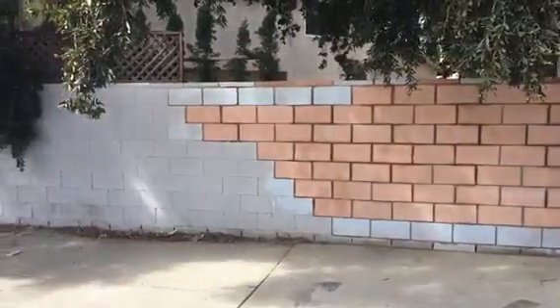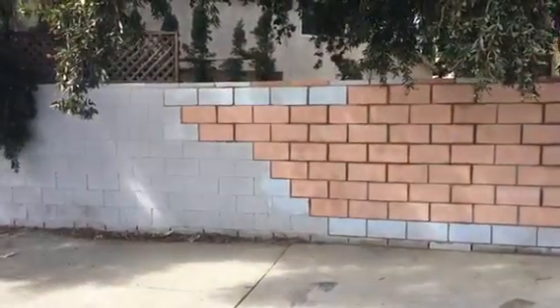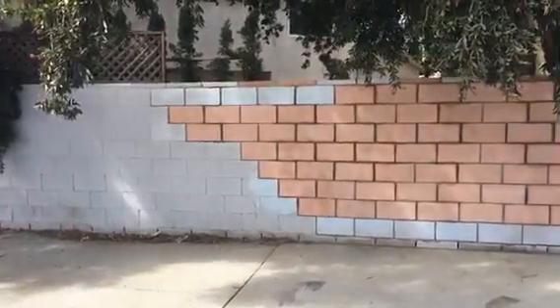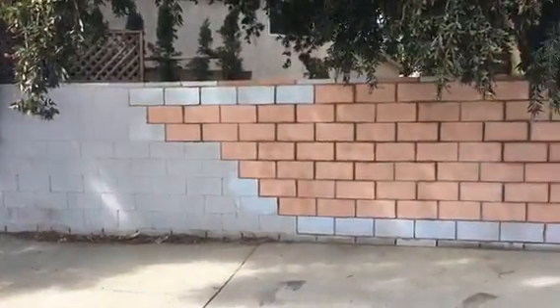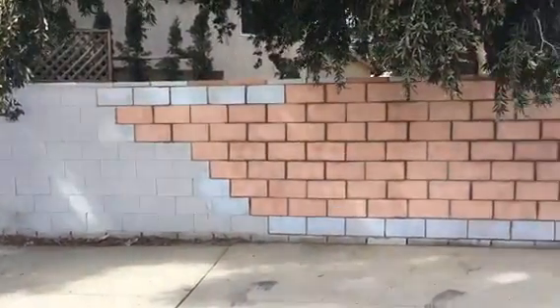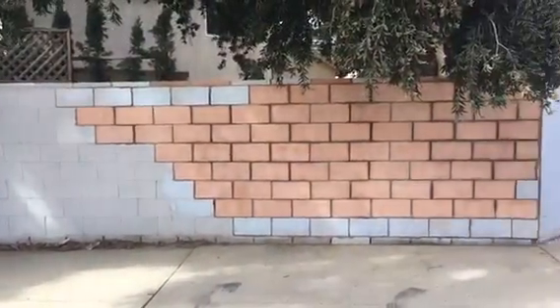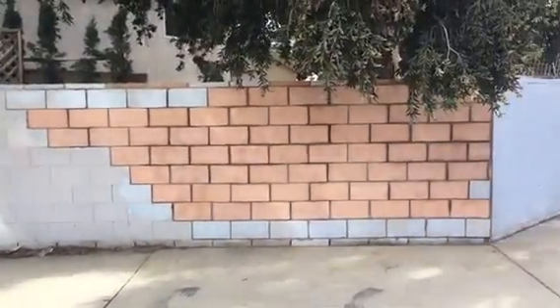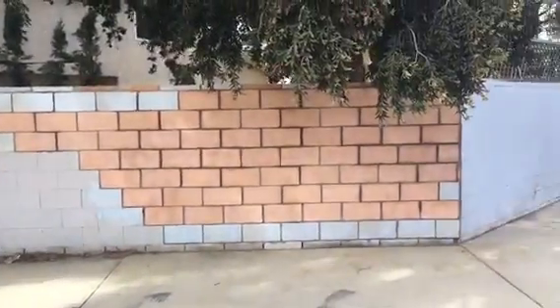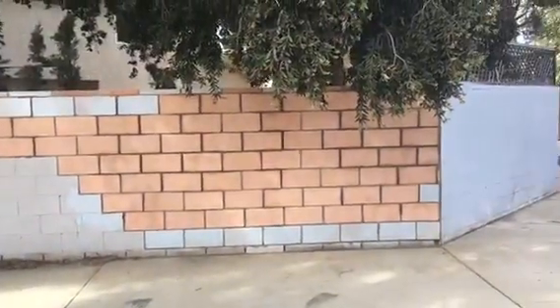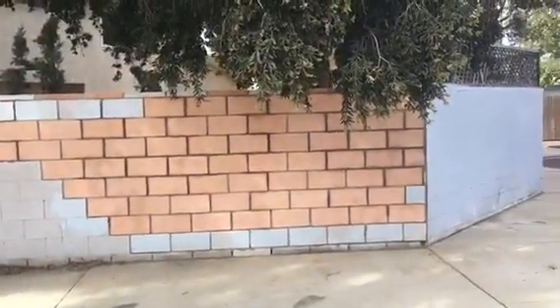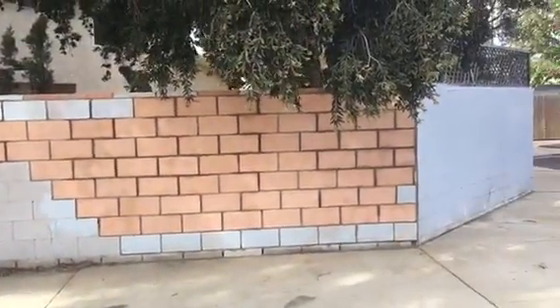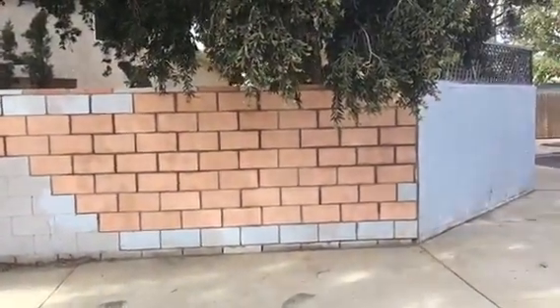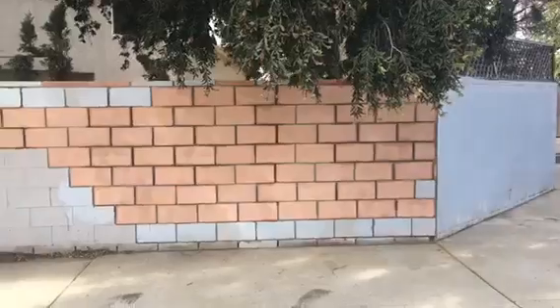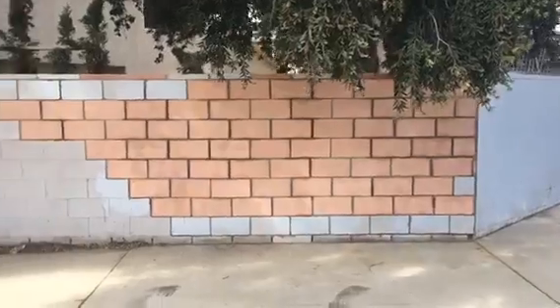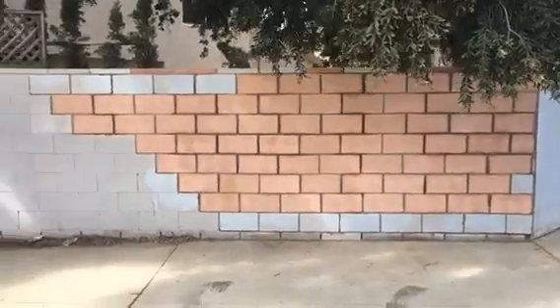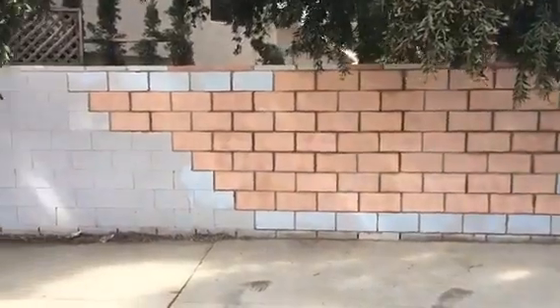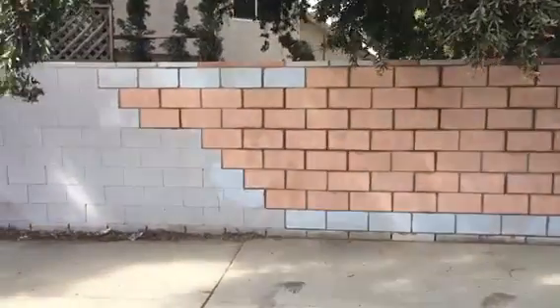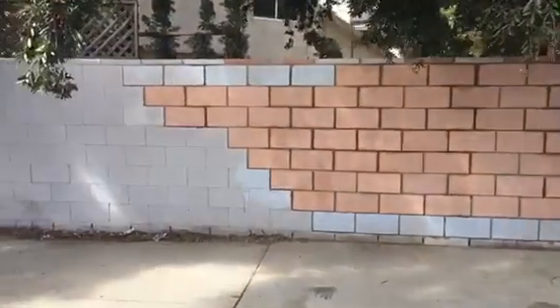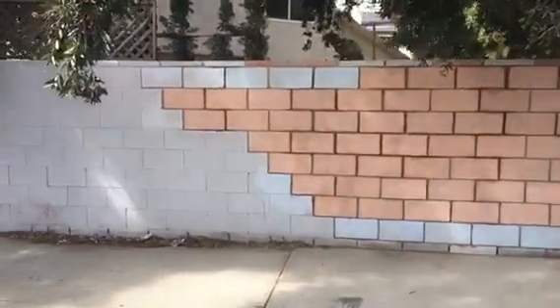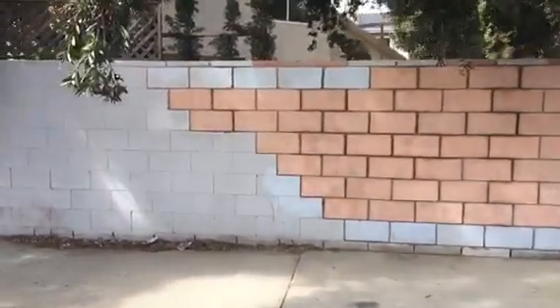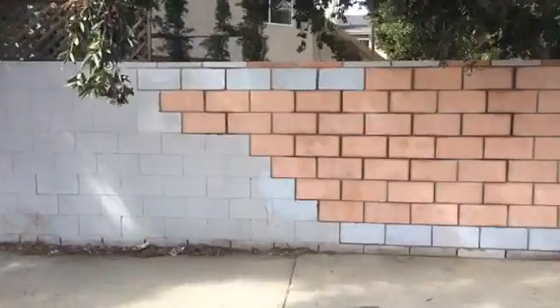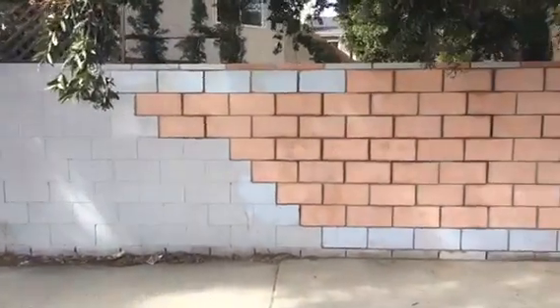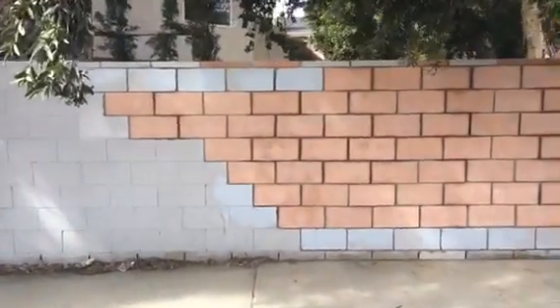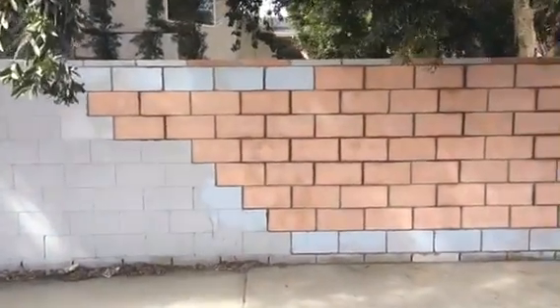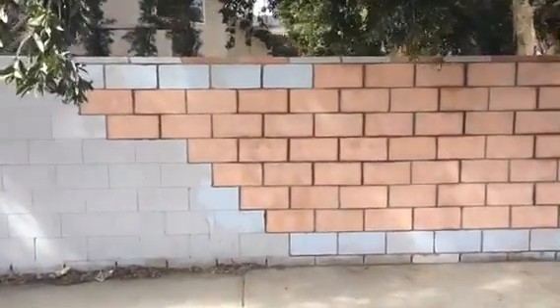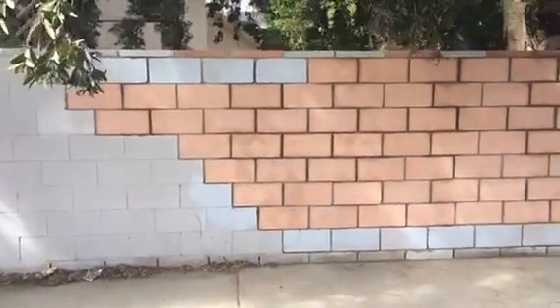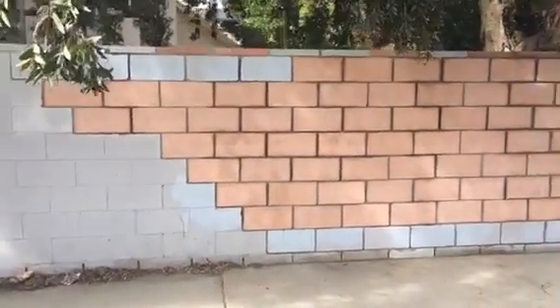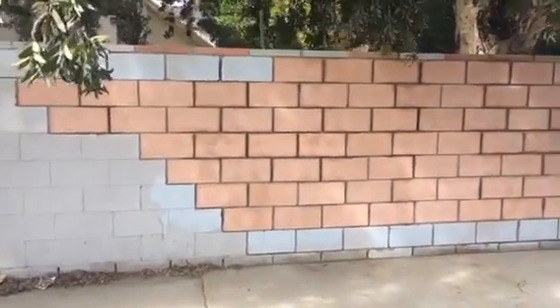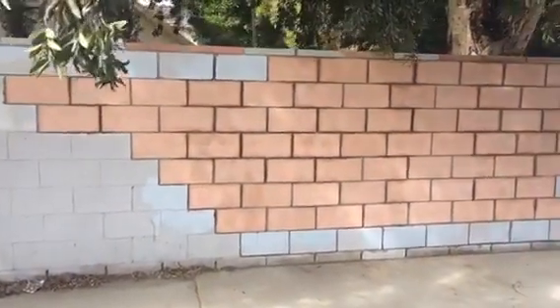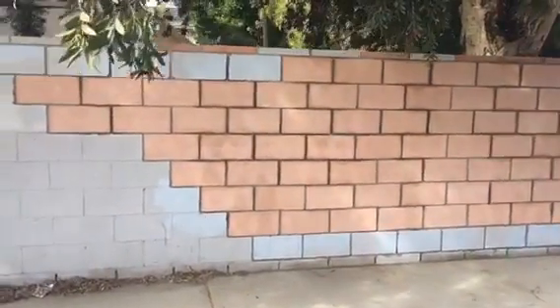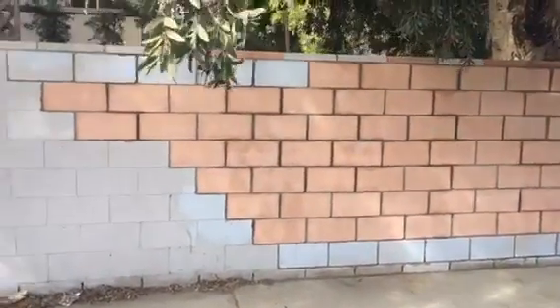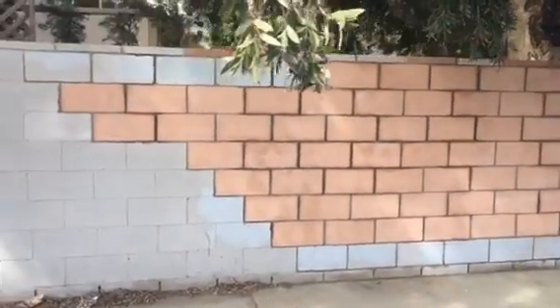This is the completion of the block wall repair project. This is what it looks like — we did utilize some of the same blocks per the homeowner's request.